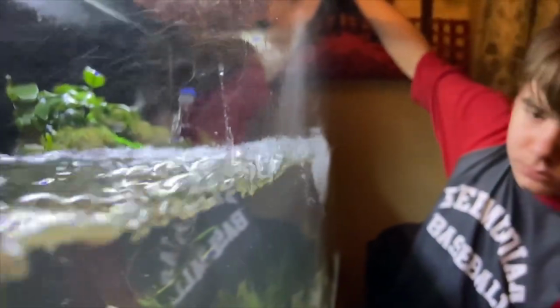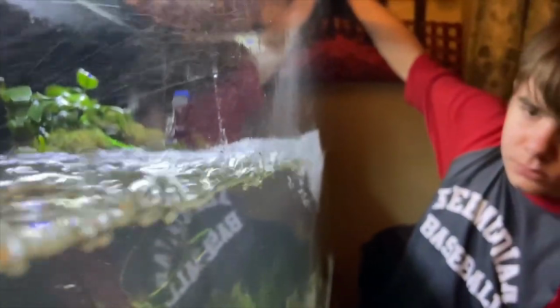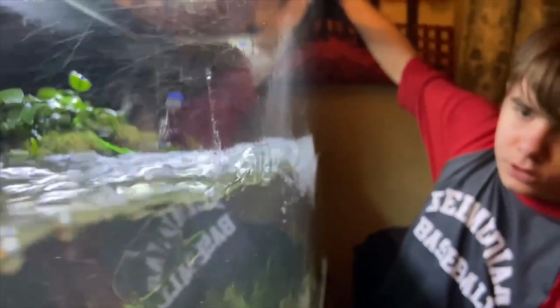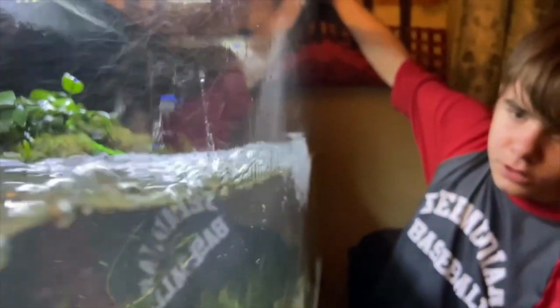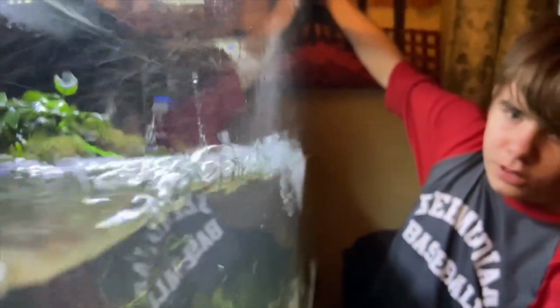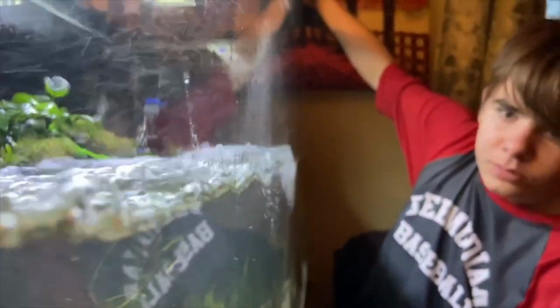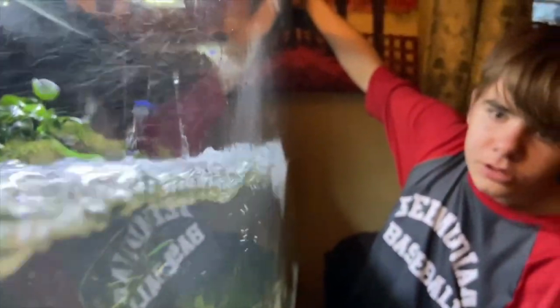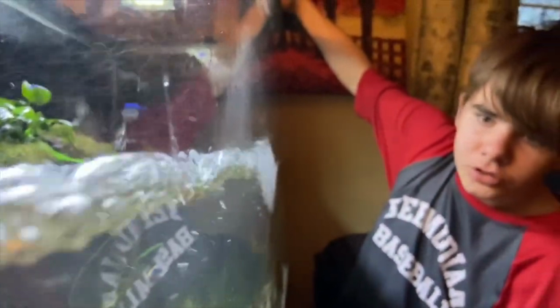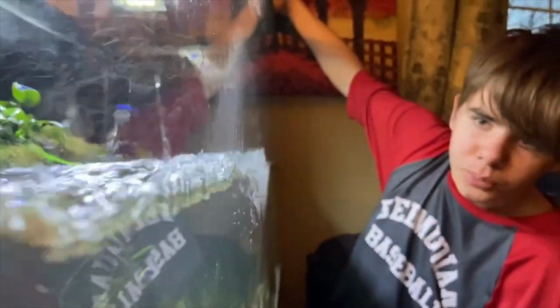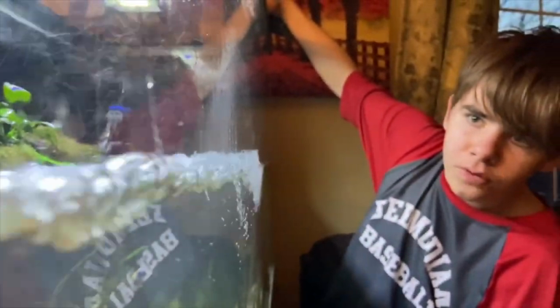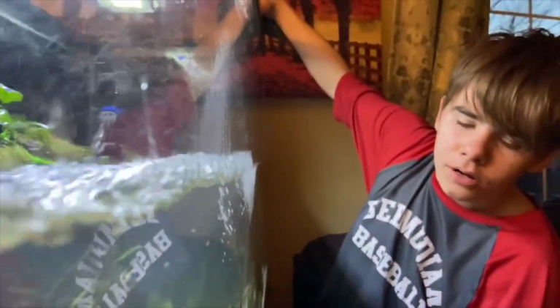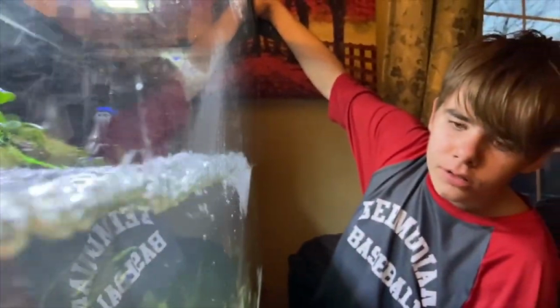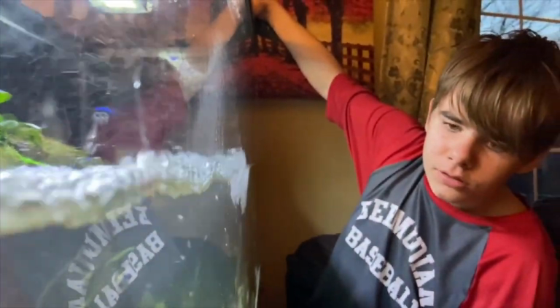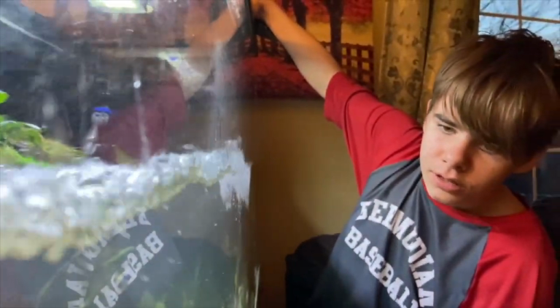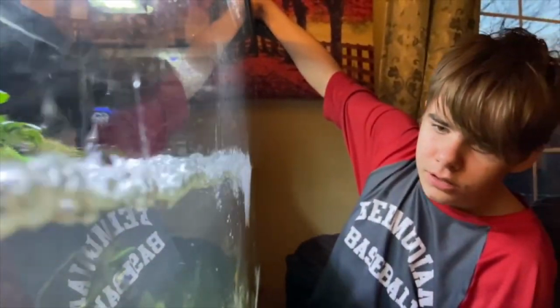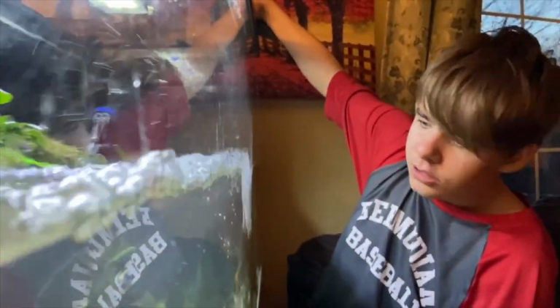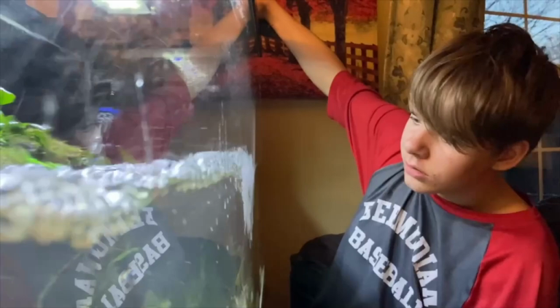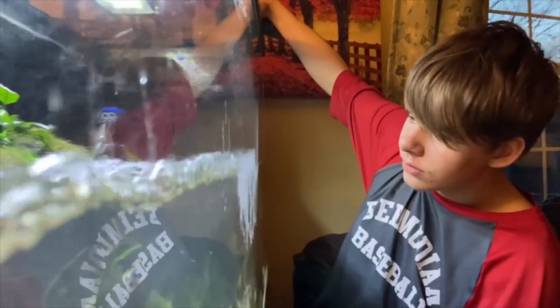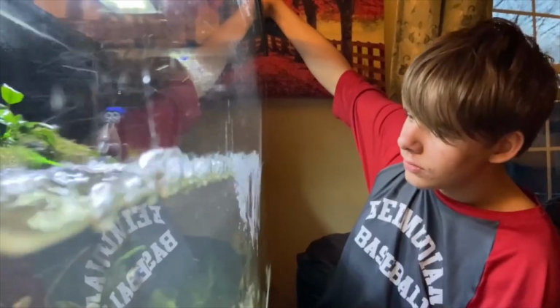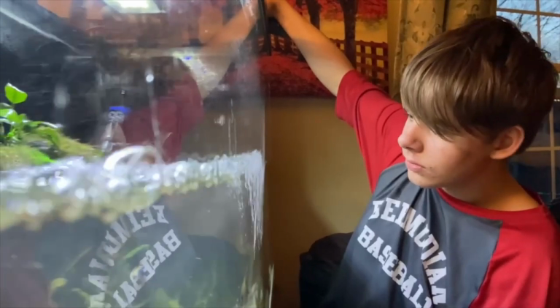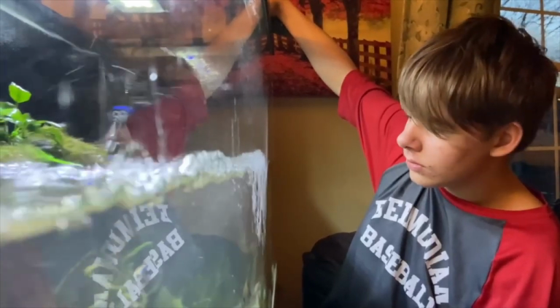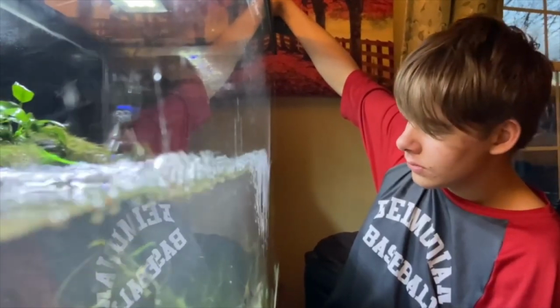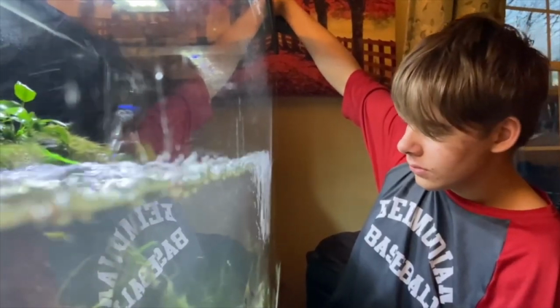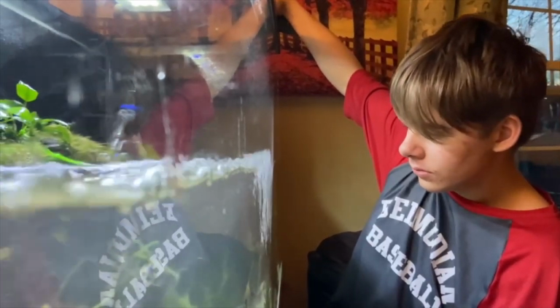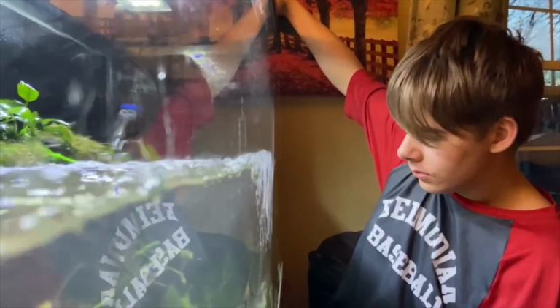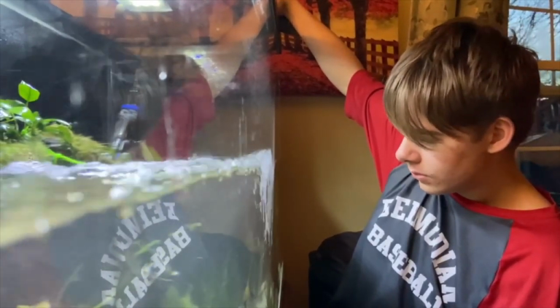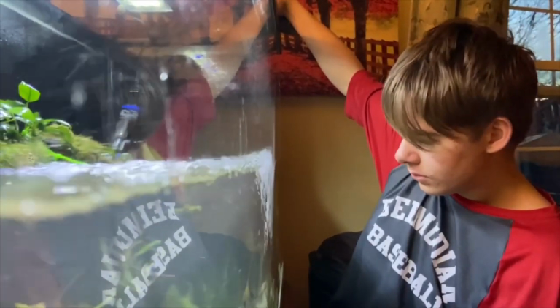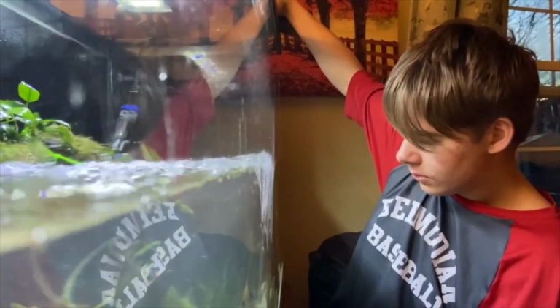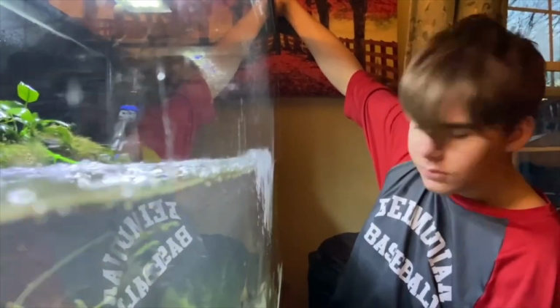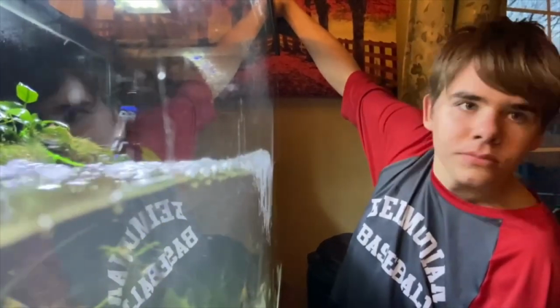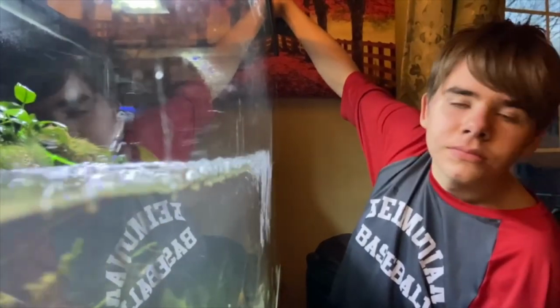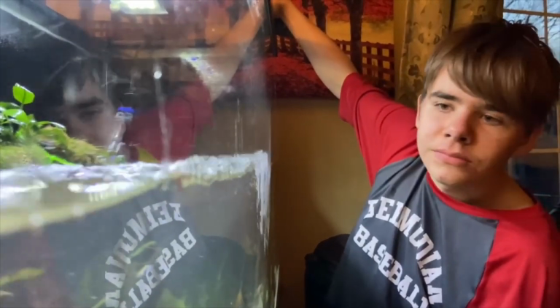You're telling me a shrimp fried this rice? No, there's no rice.